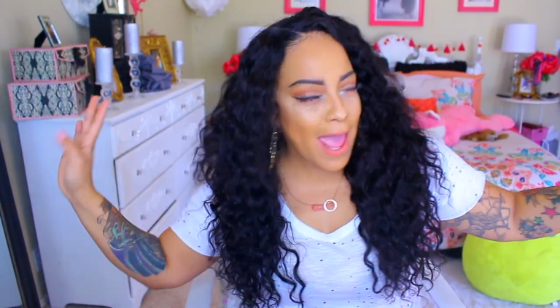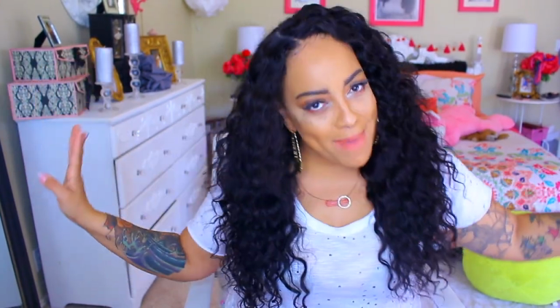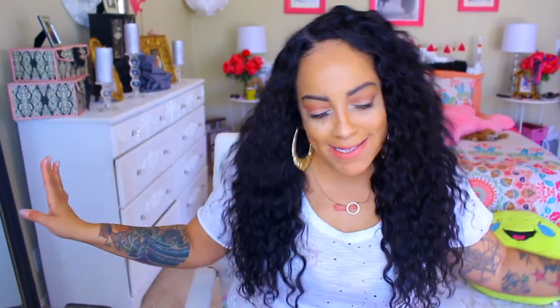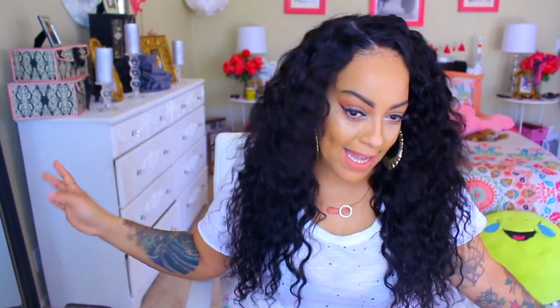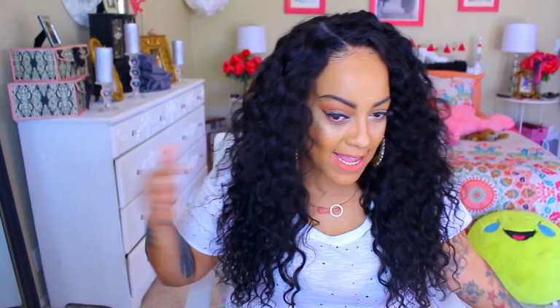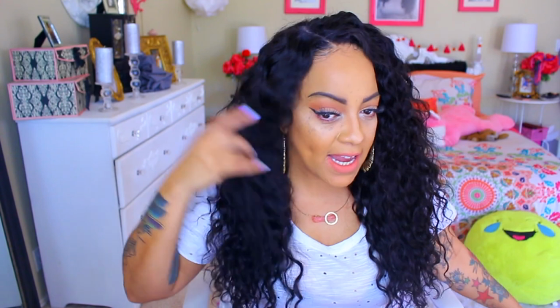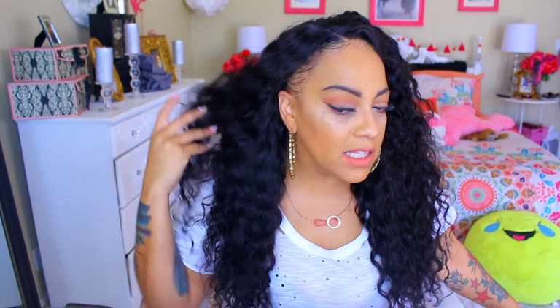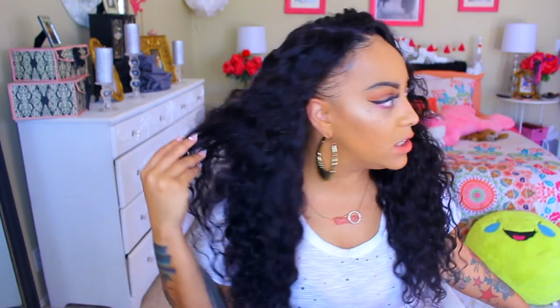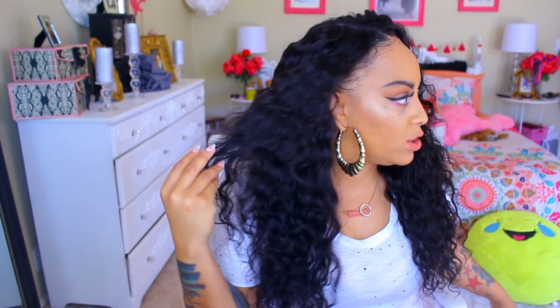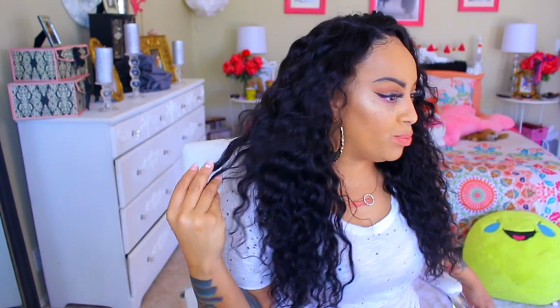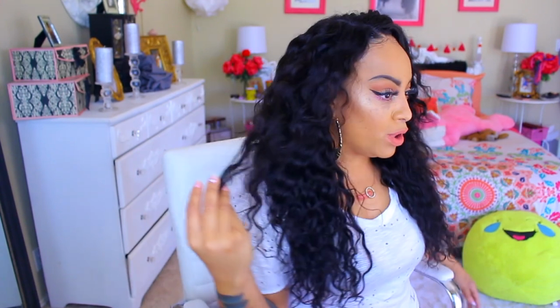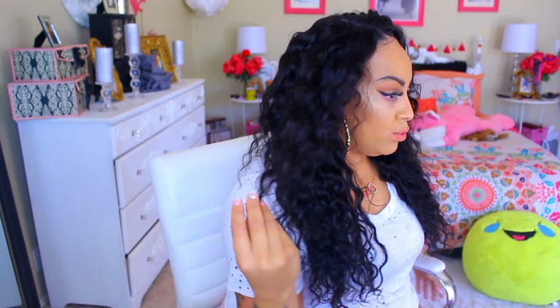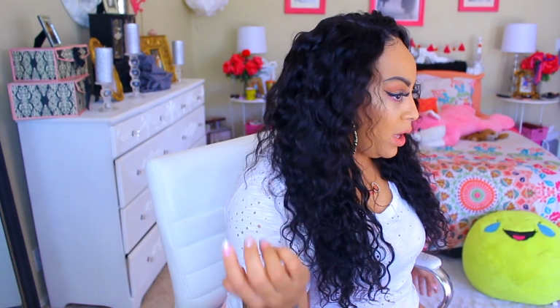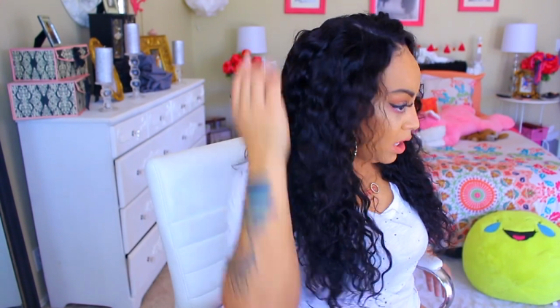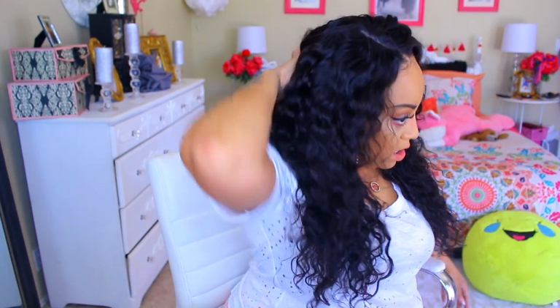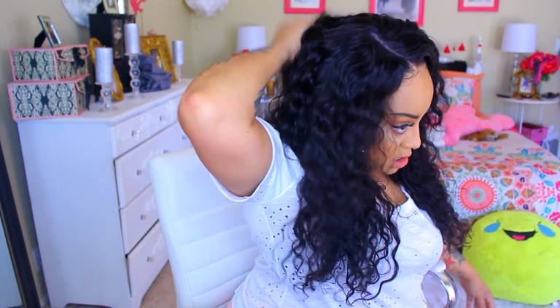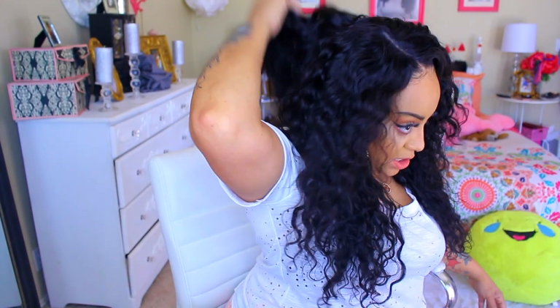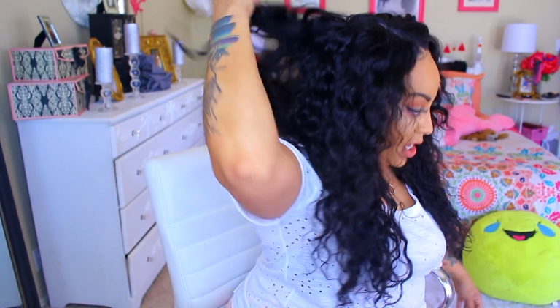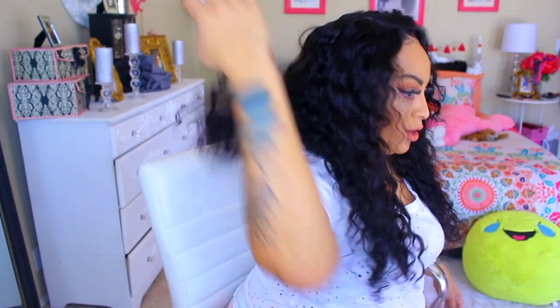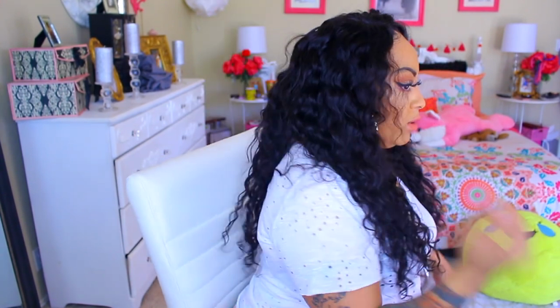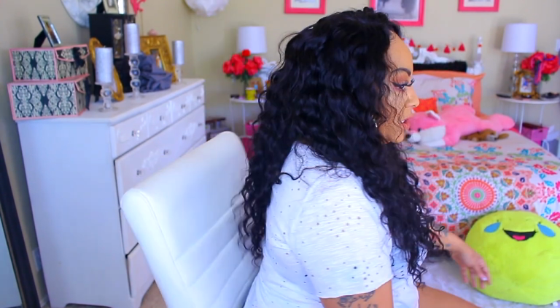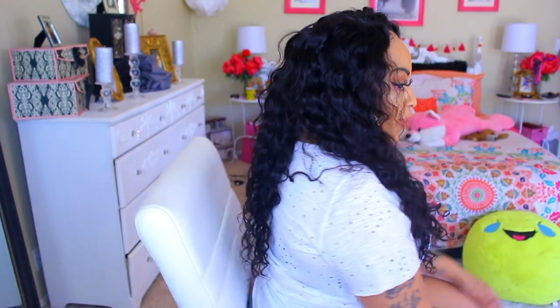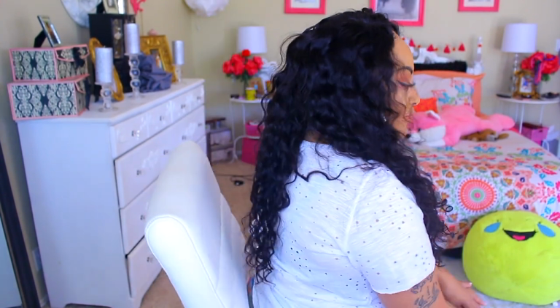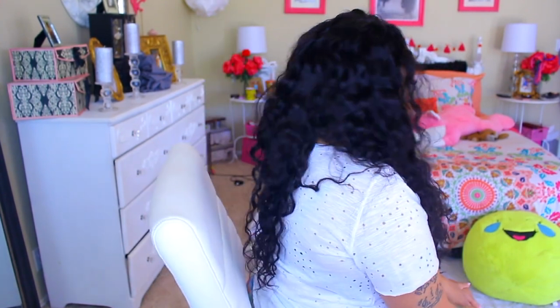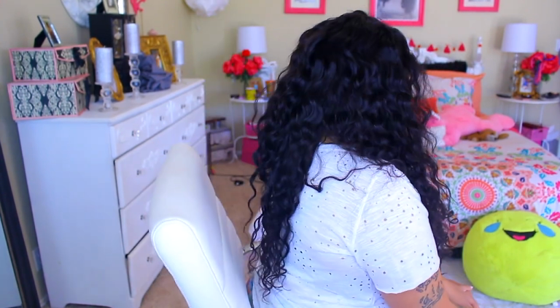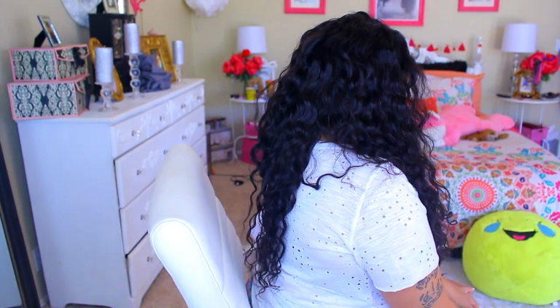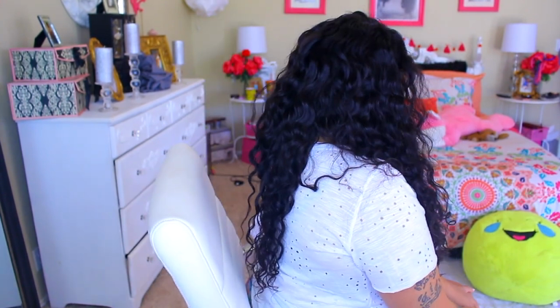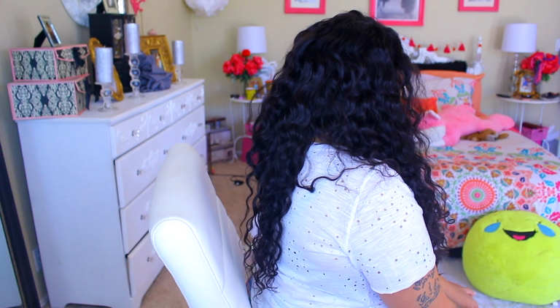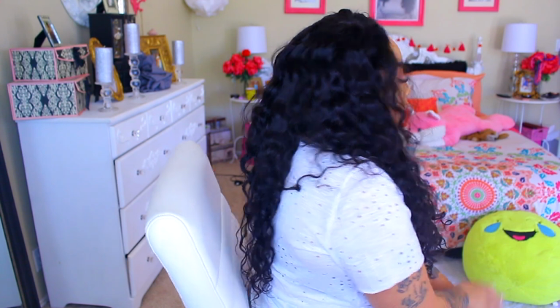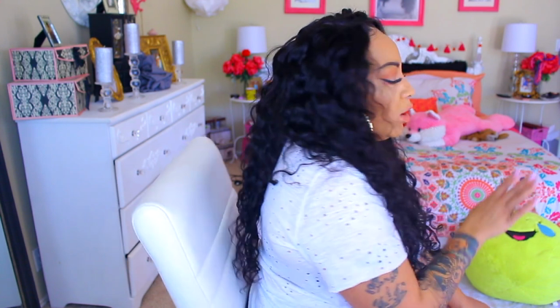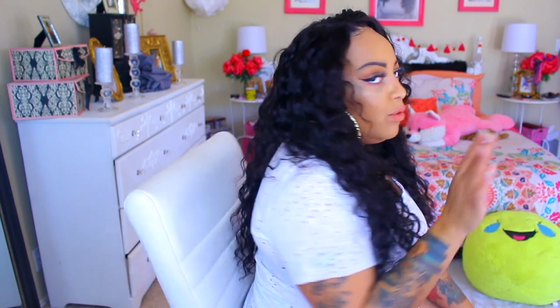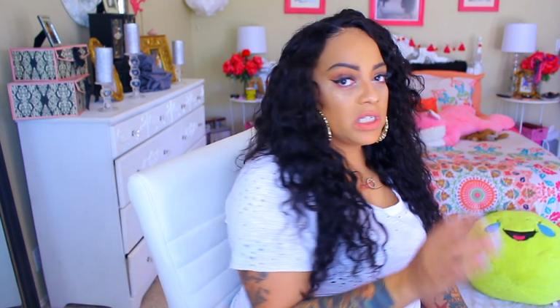Am I slaying? This is super cute. Look at this hair — look at all this hair. Gorgeous.